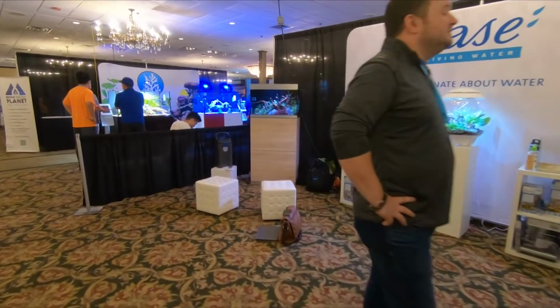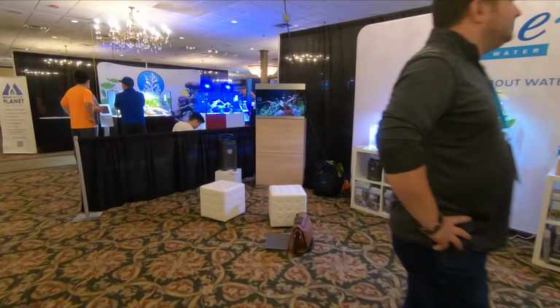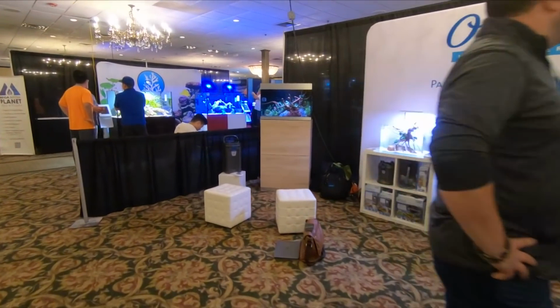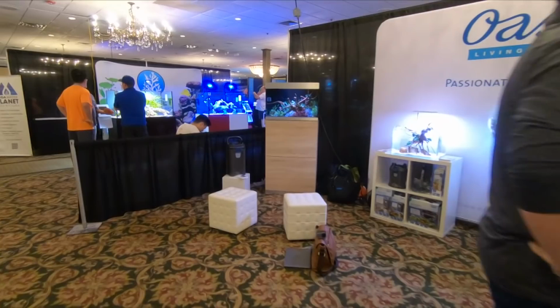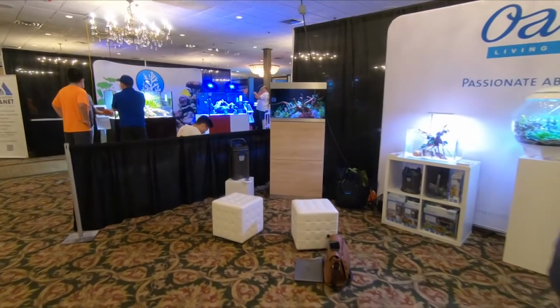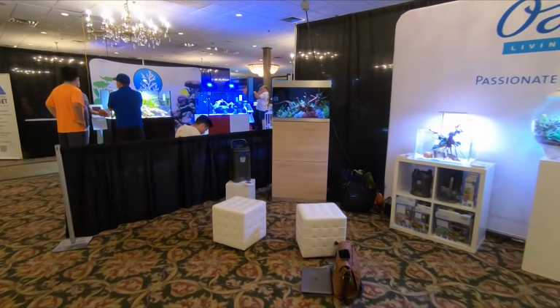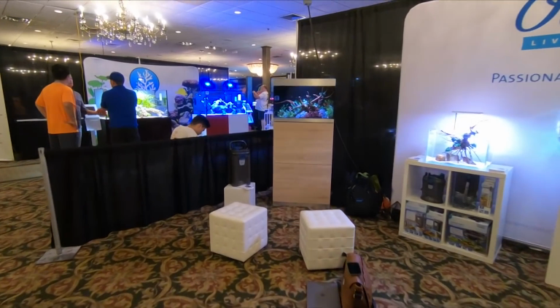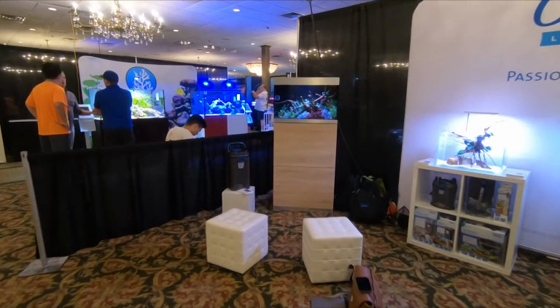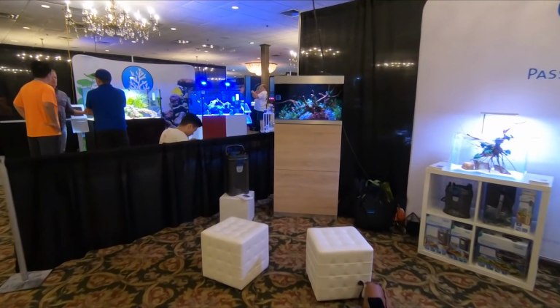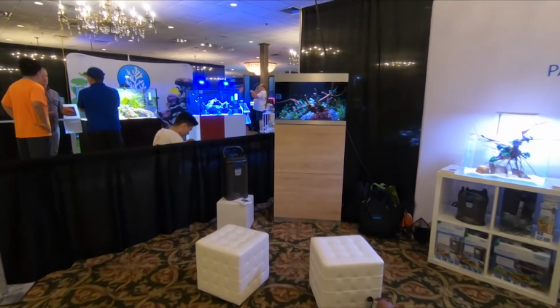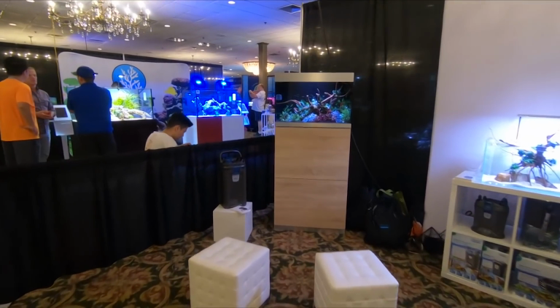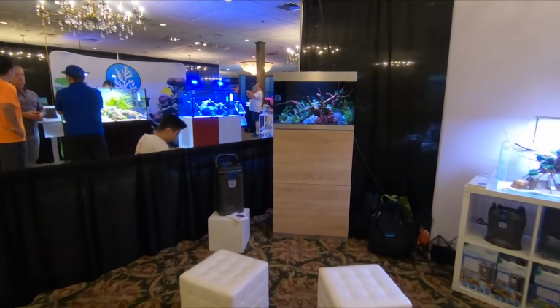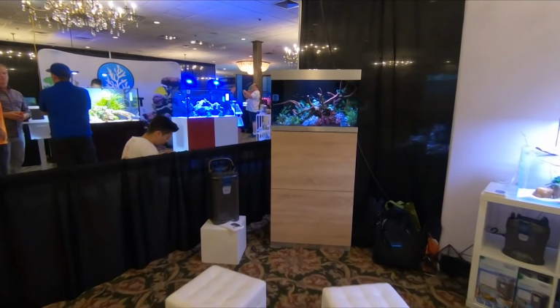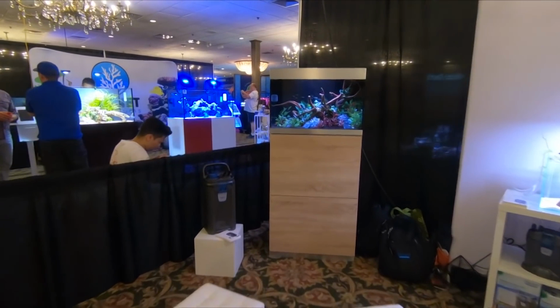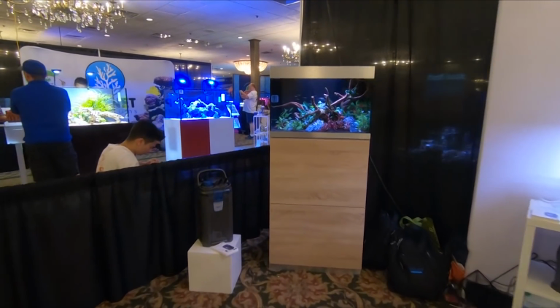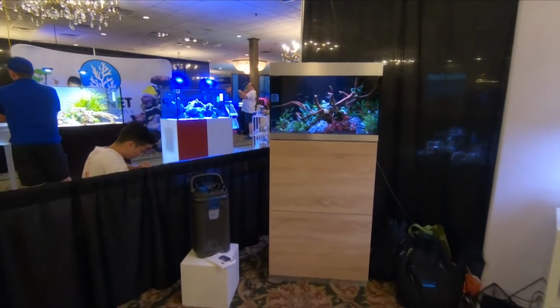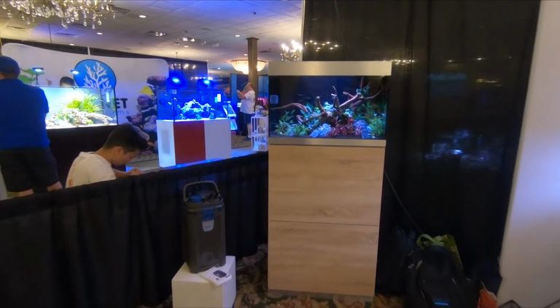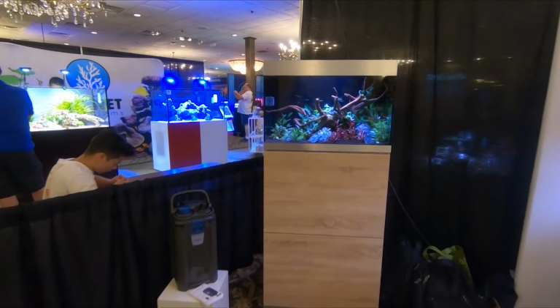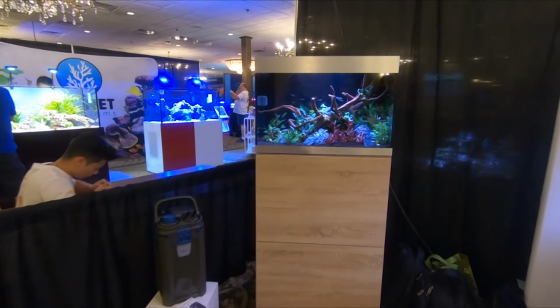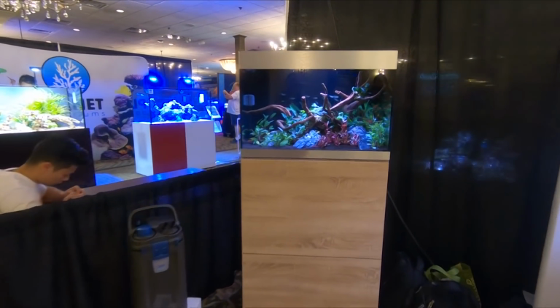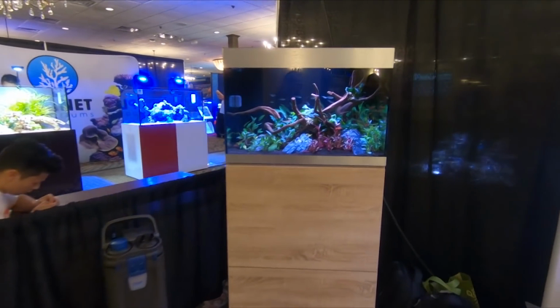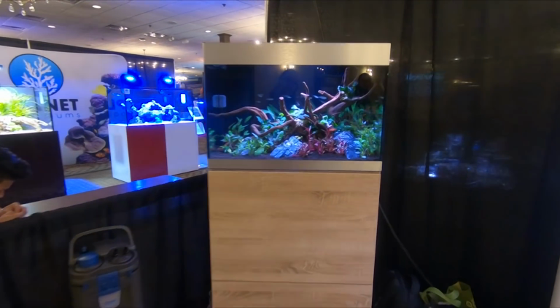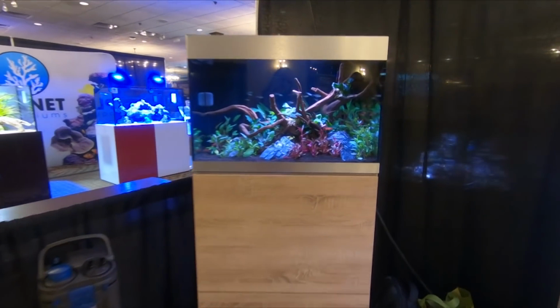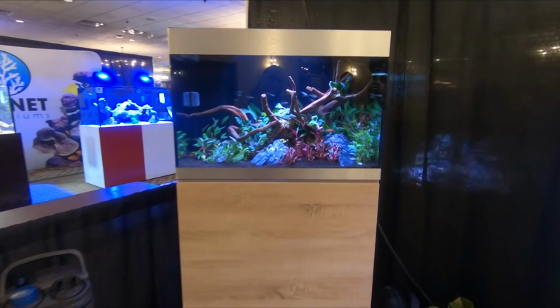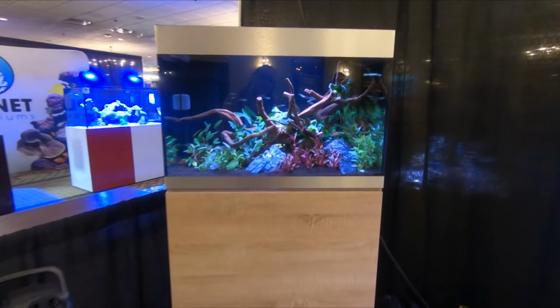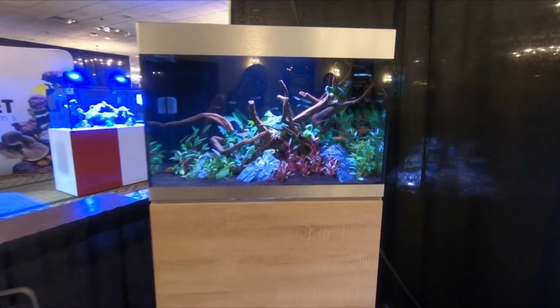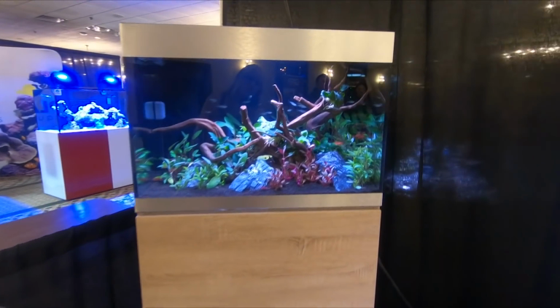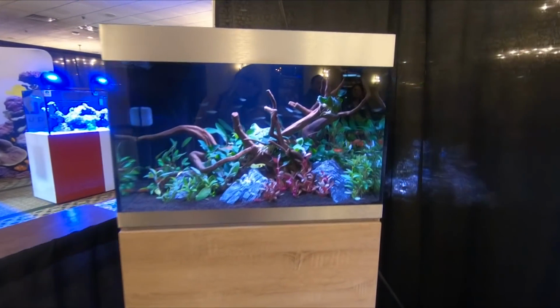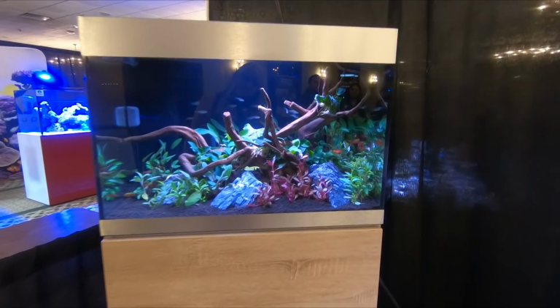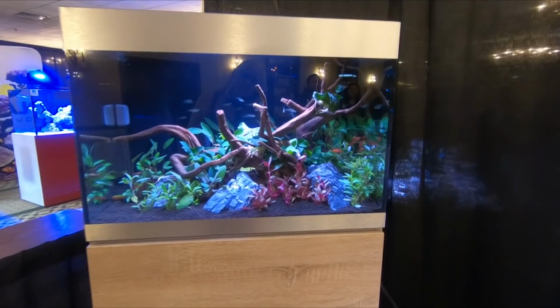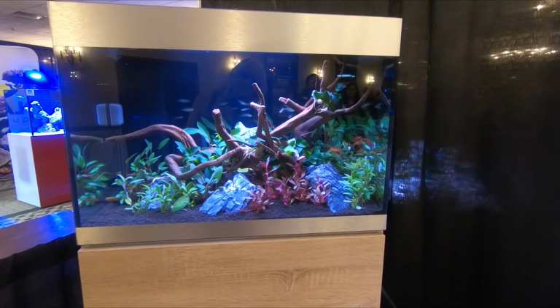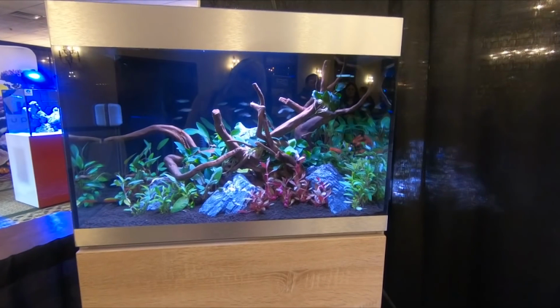Aquashella is basically a big convention for both fresh and saltwater fish. They have some other animals there as well.